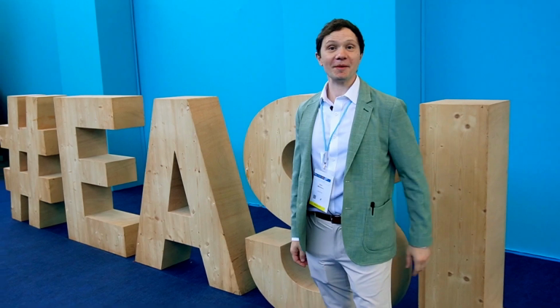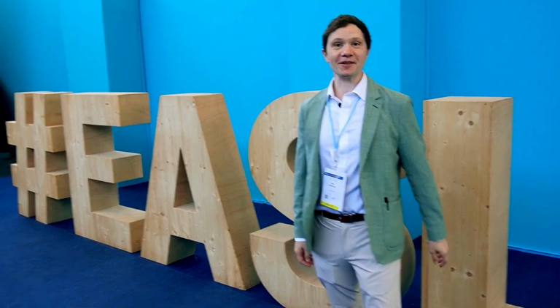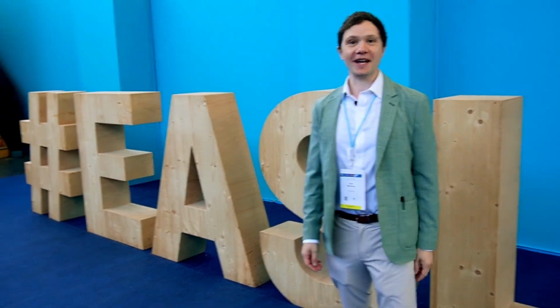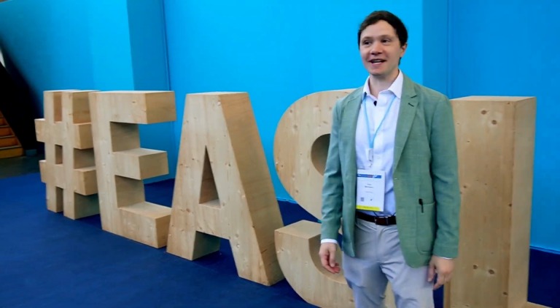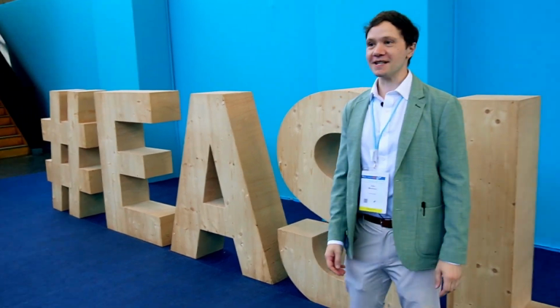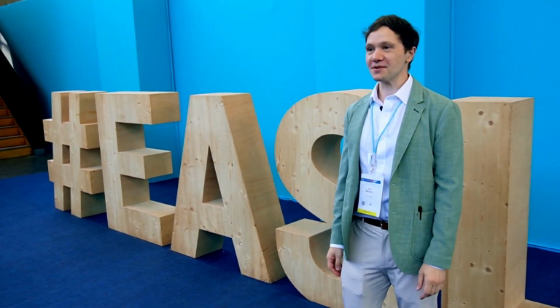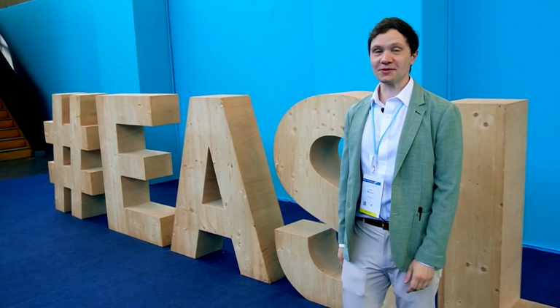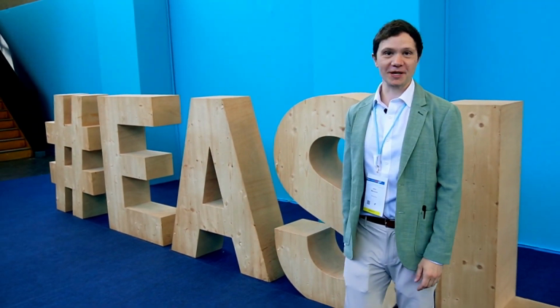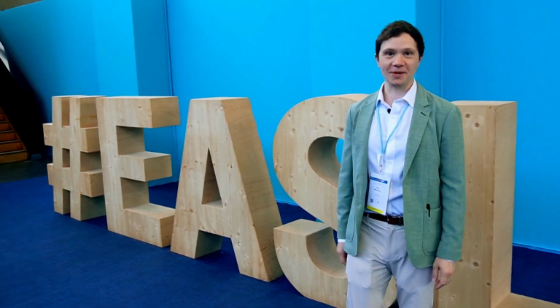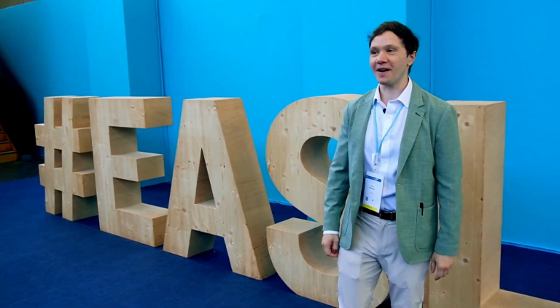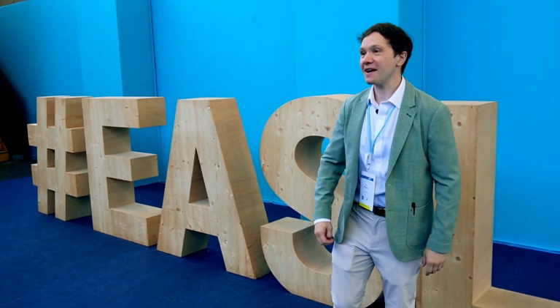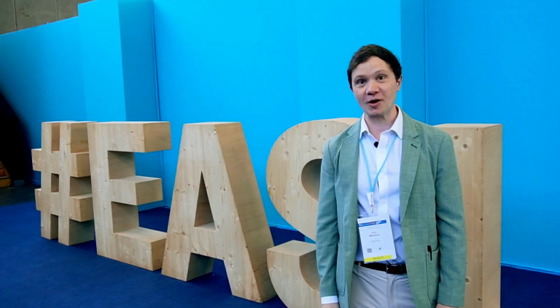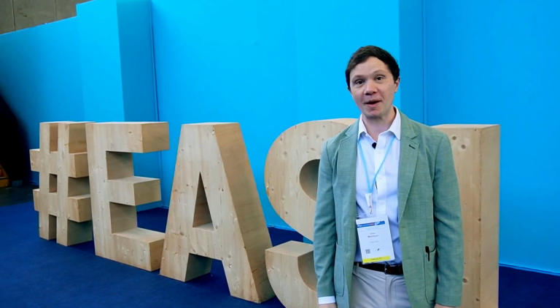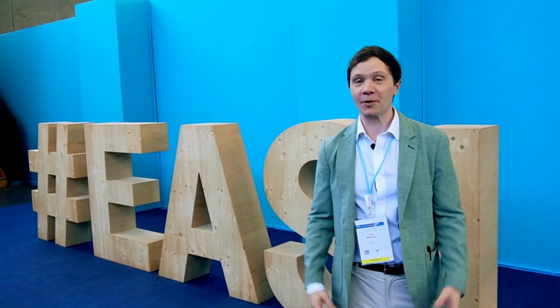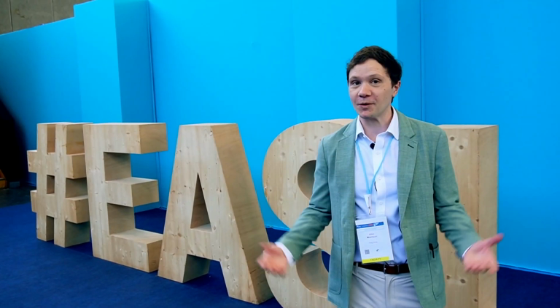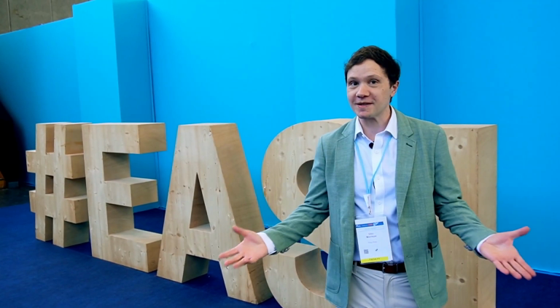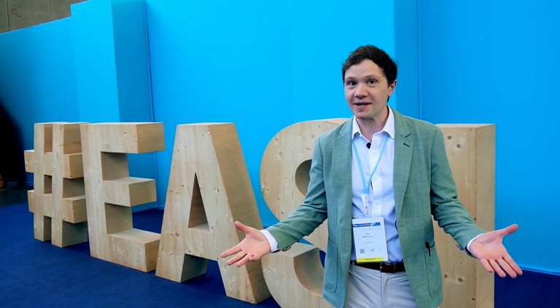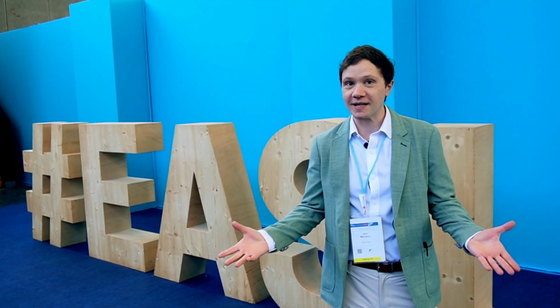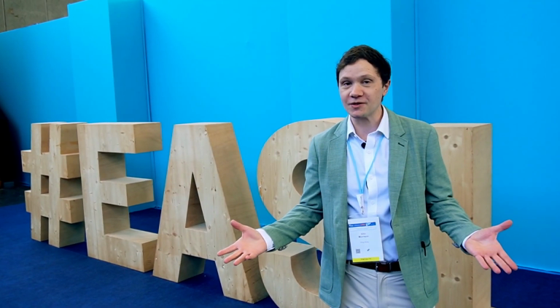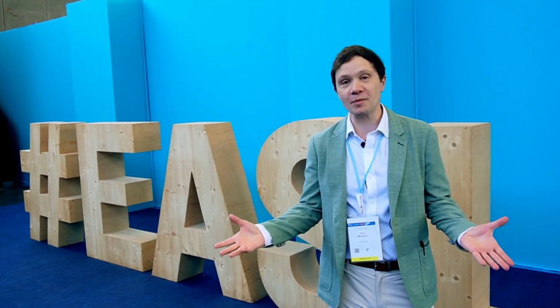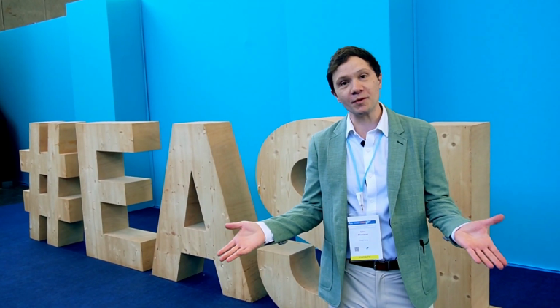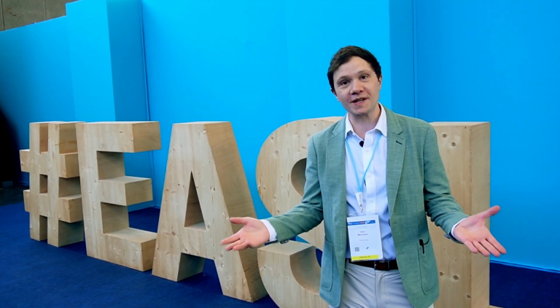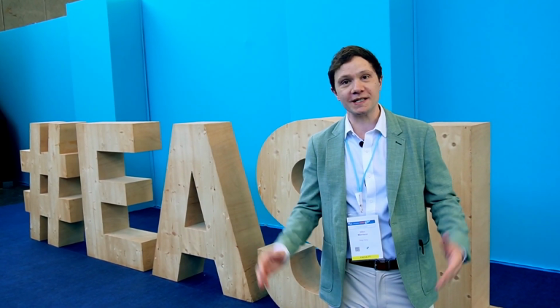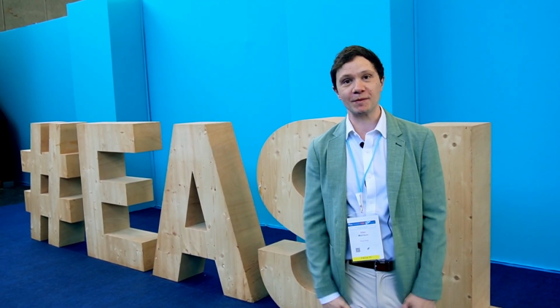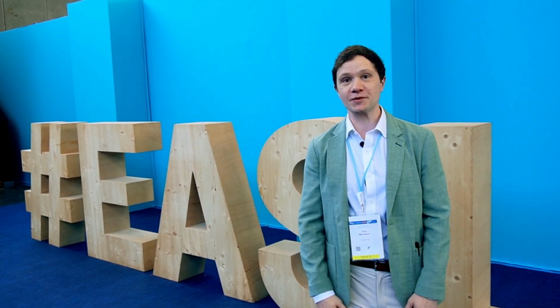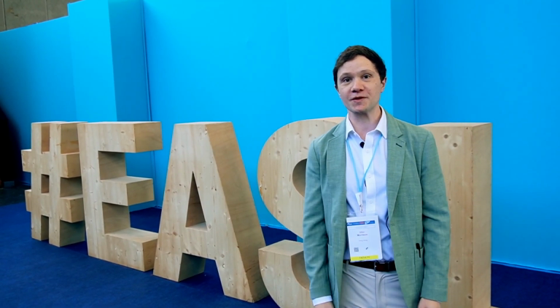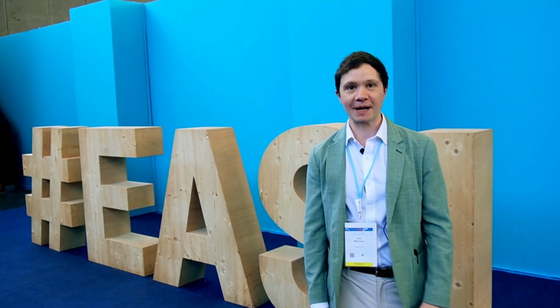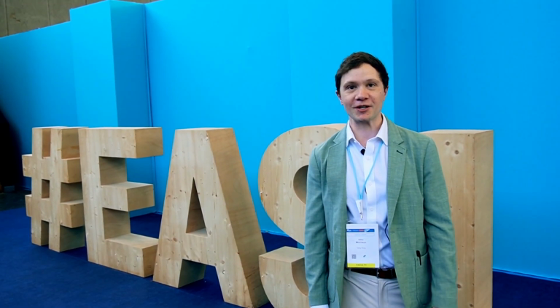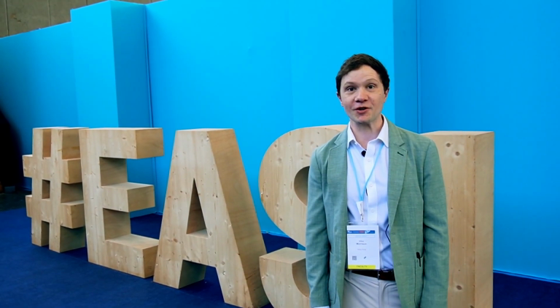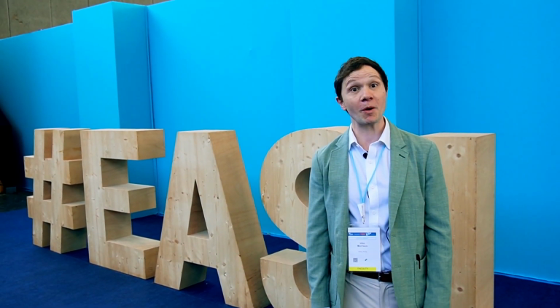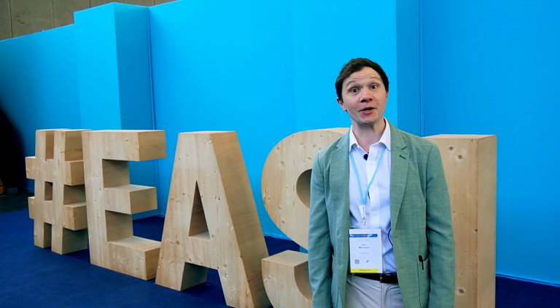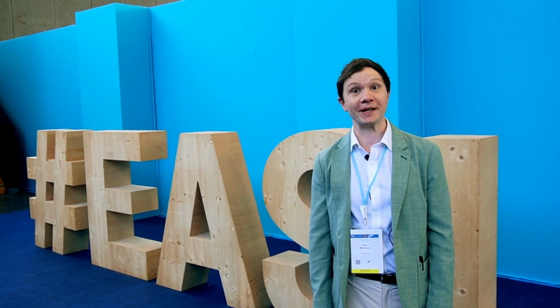I'm here at EASL 2025 and we're doing a study to improve scientific posters. I'm going to show you what we're doing.